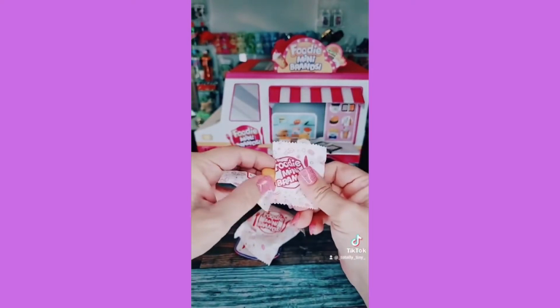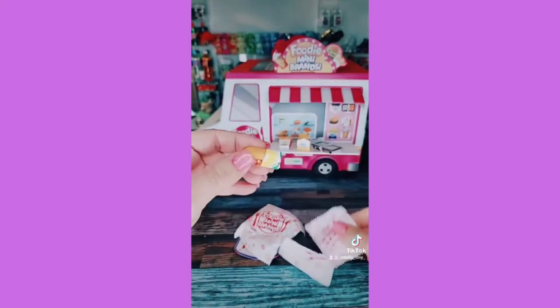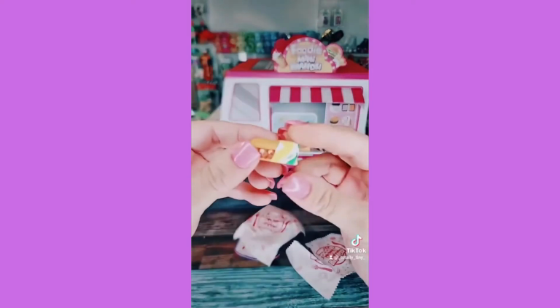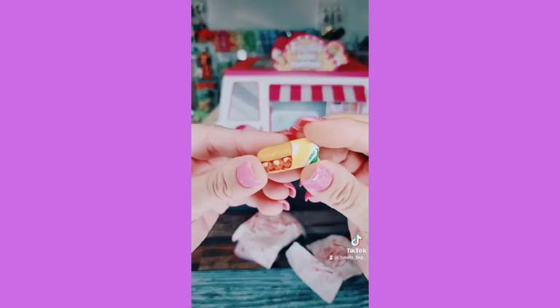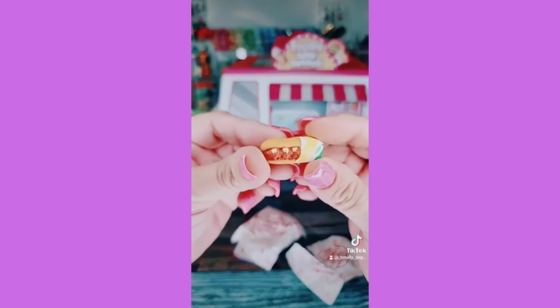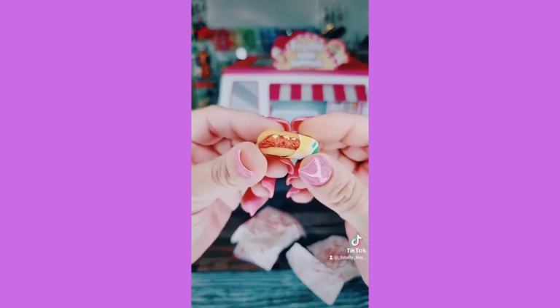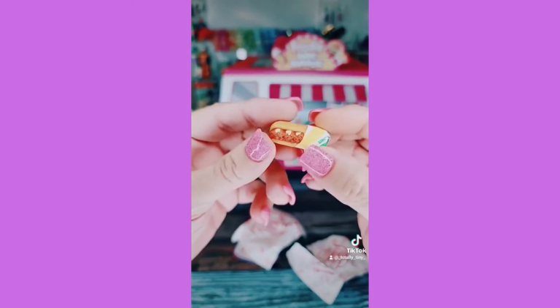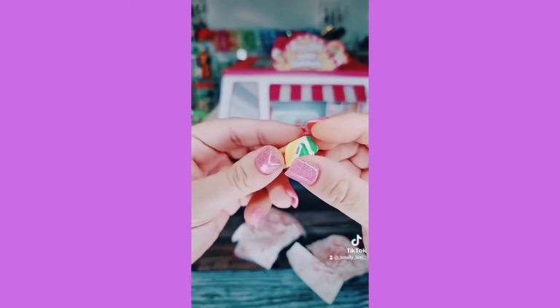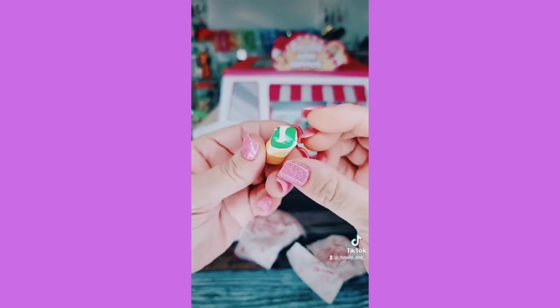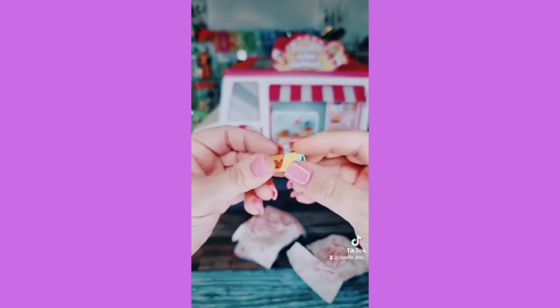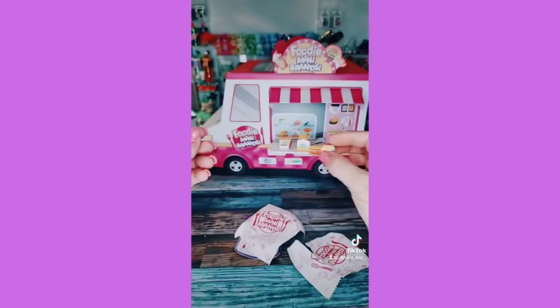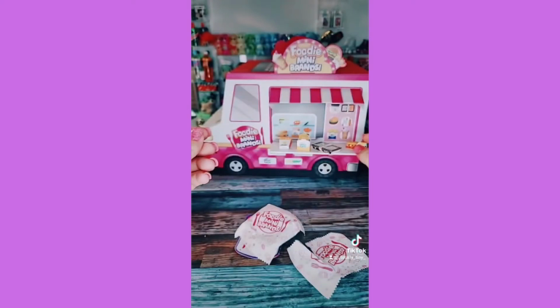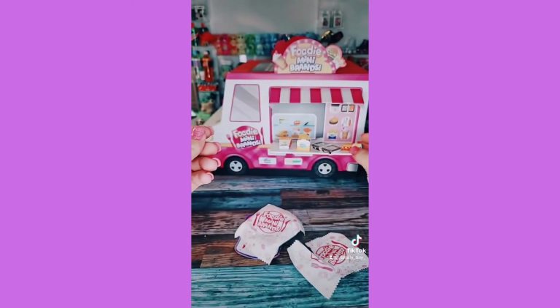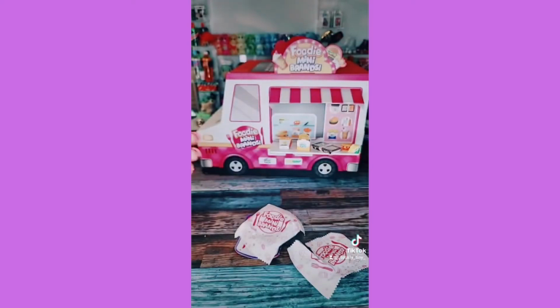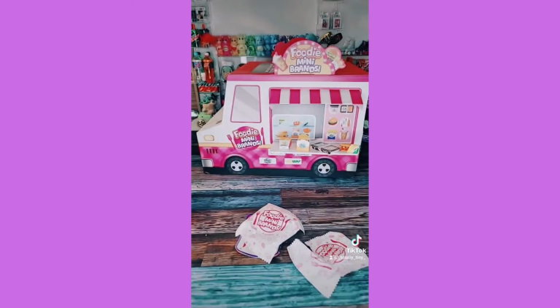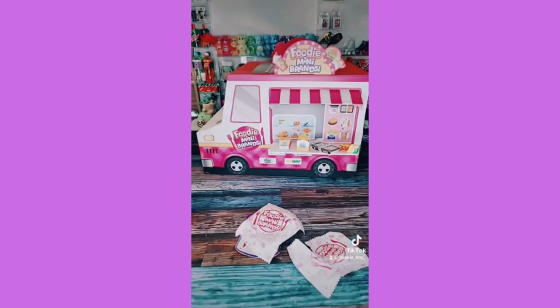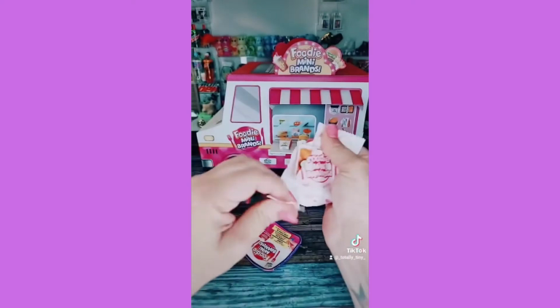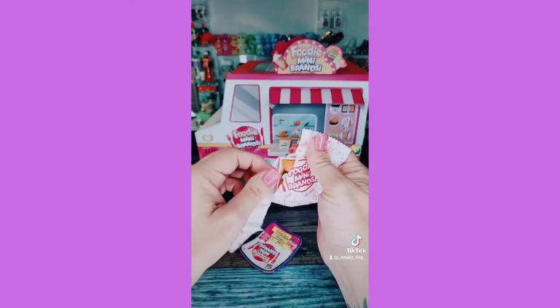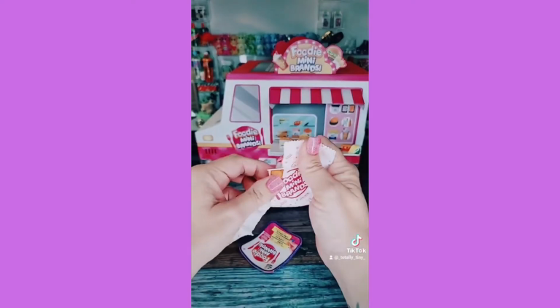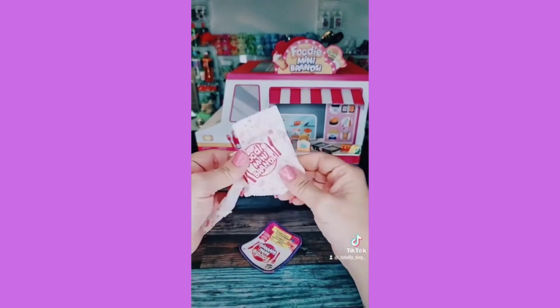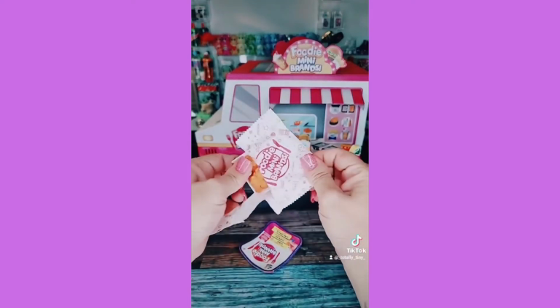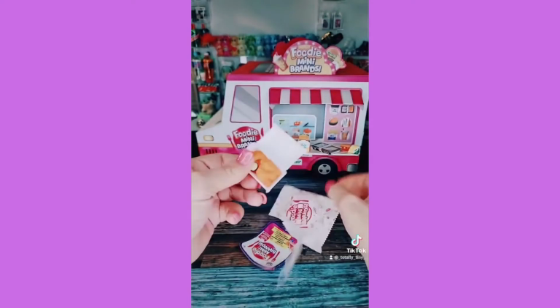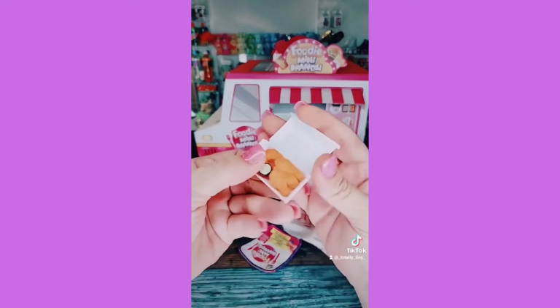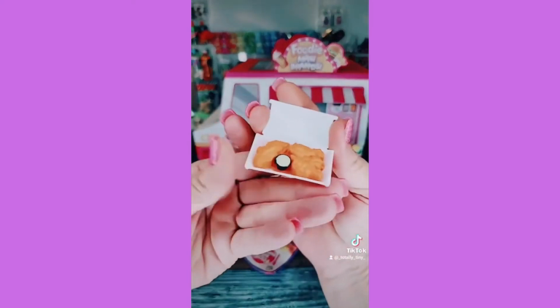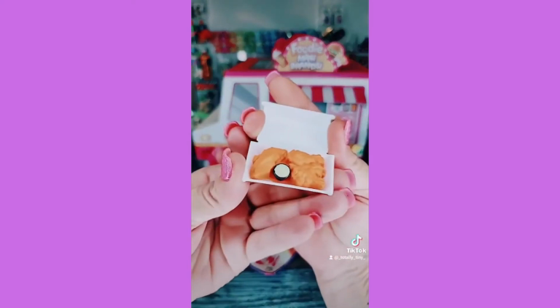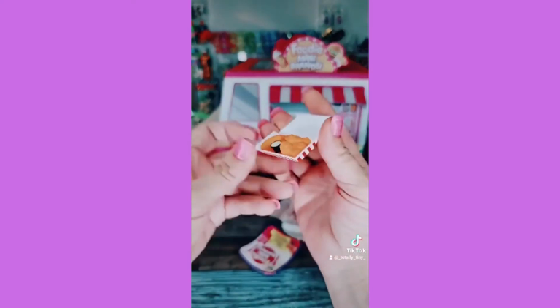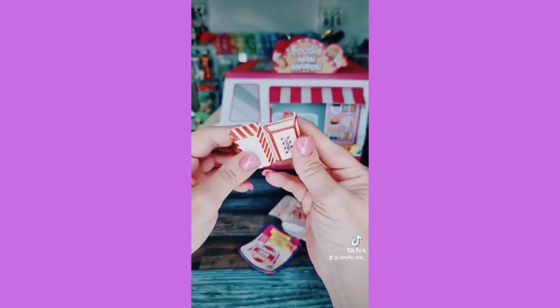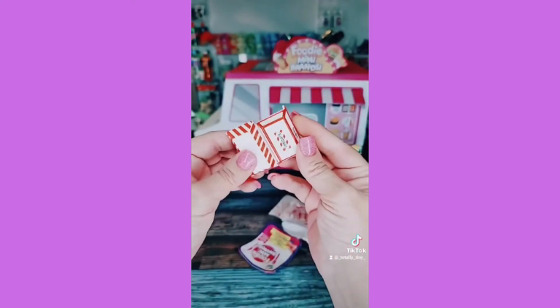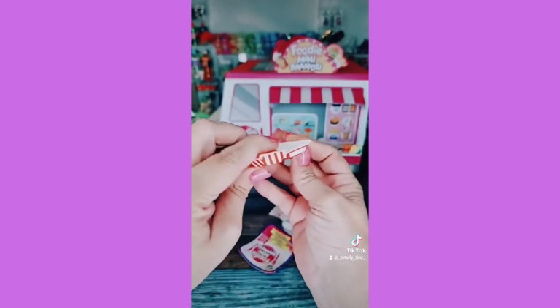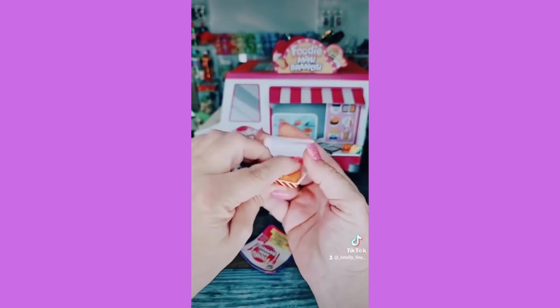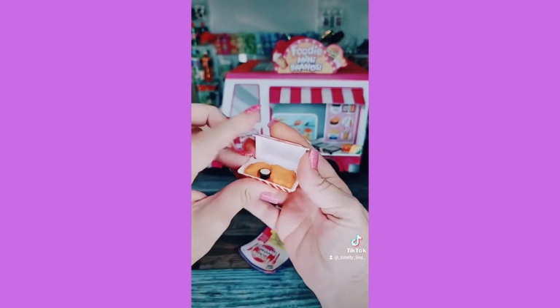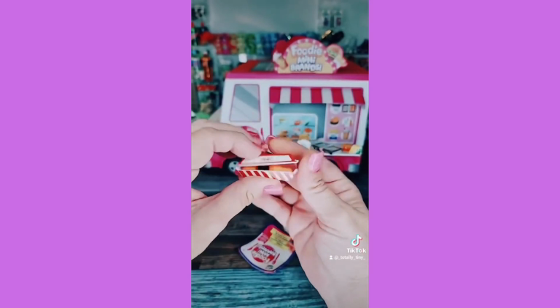Then we have the Subway sandwich — I think it's the six-inch meatball, so adorable. And the chicken wings — that's a duplicate, but still cute.